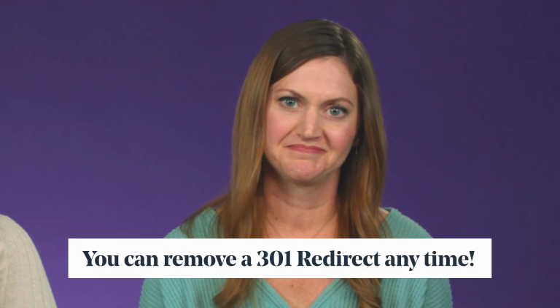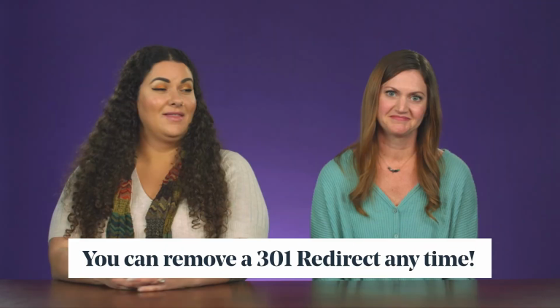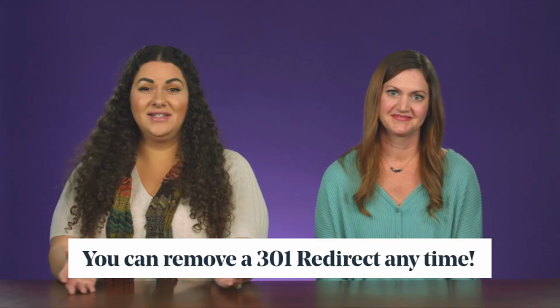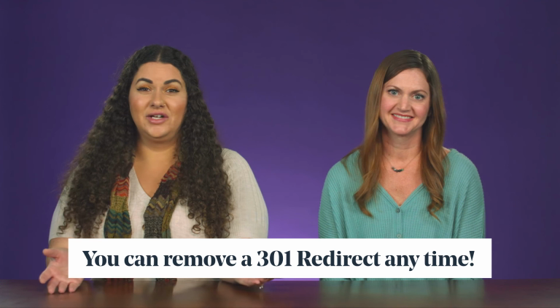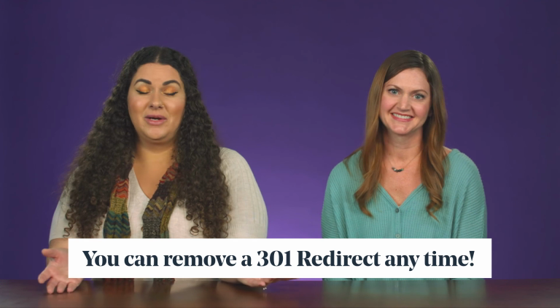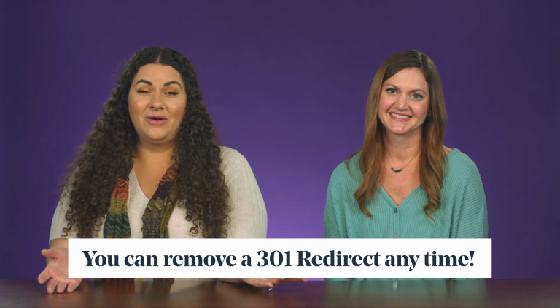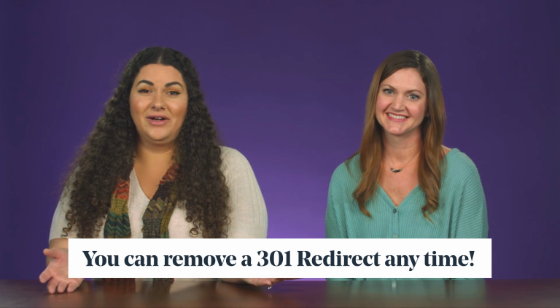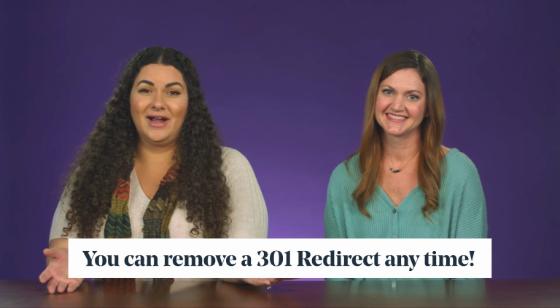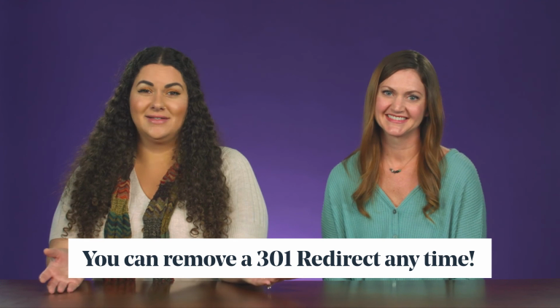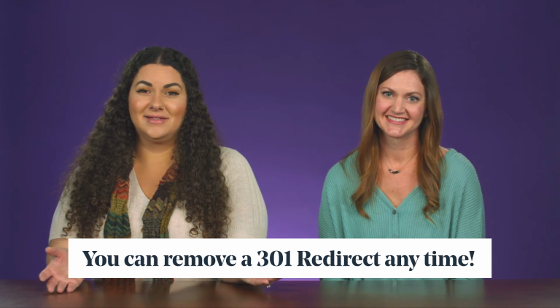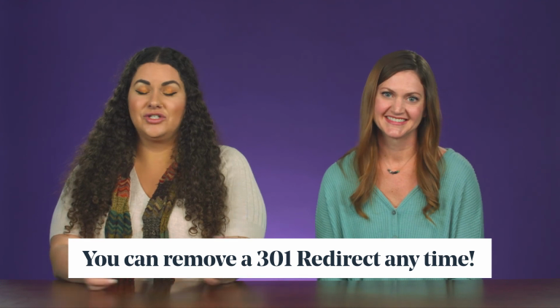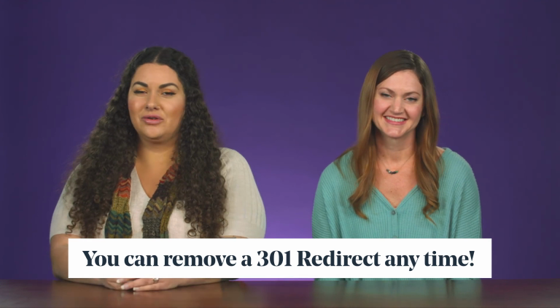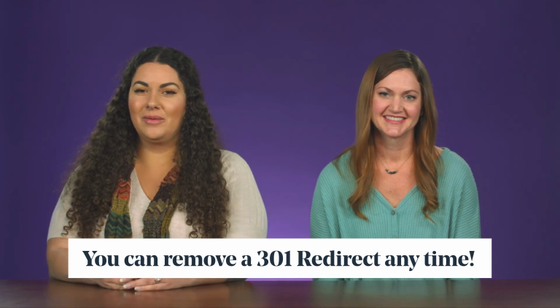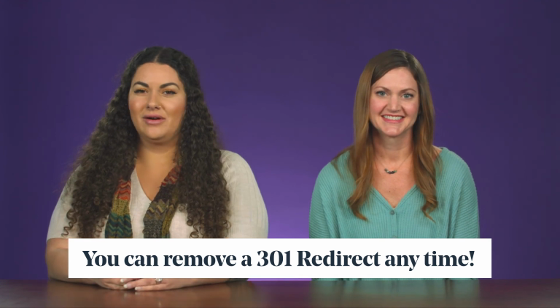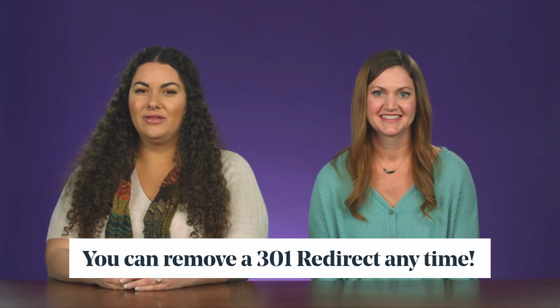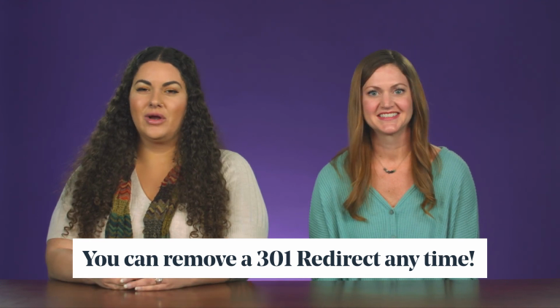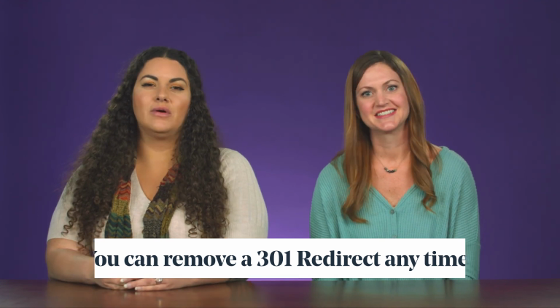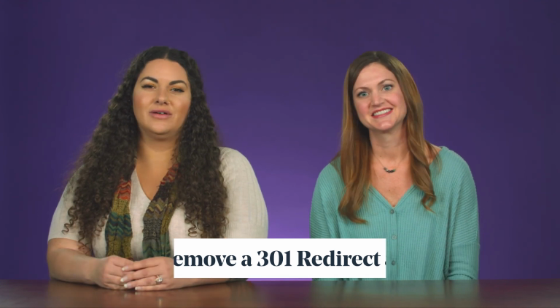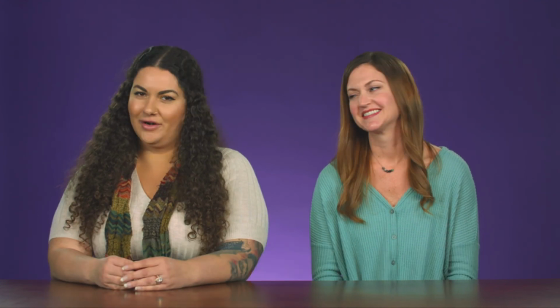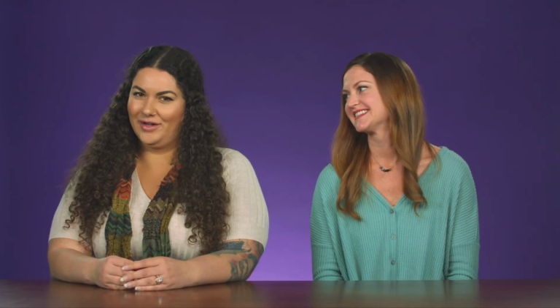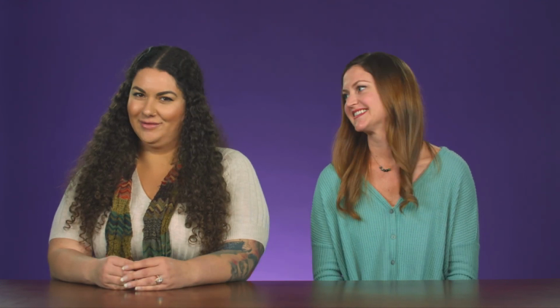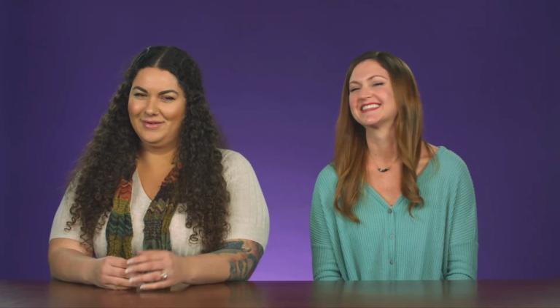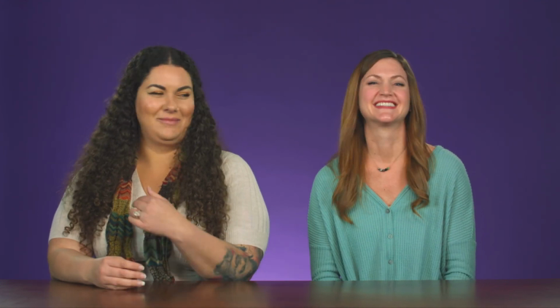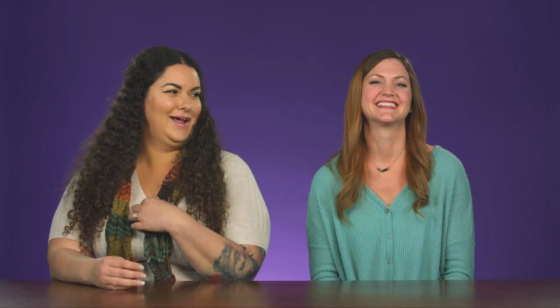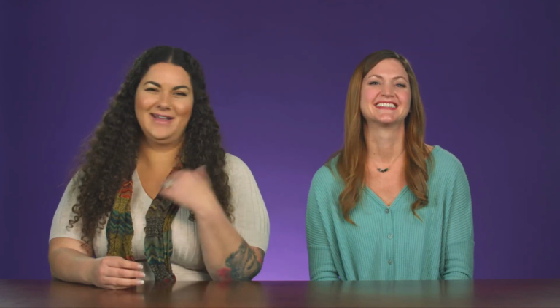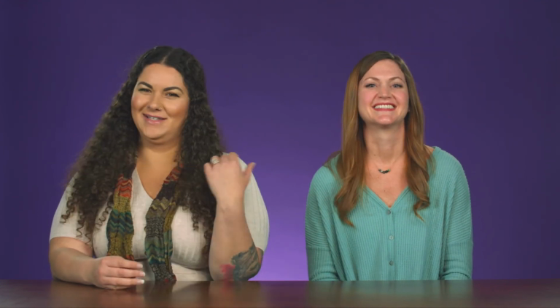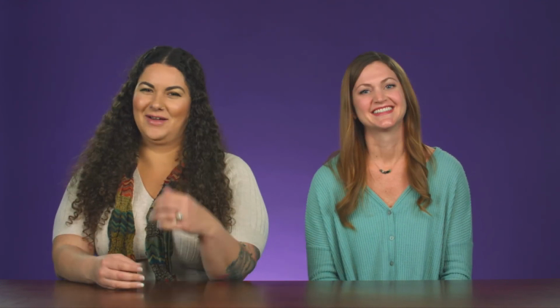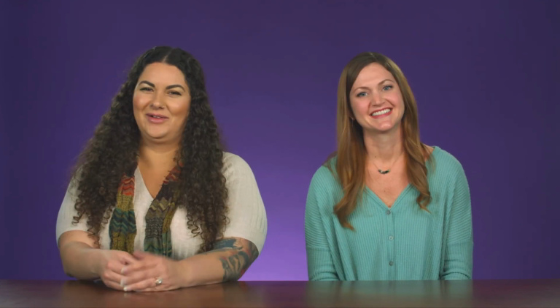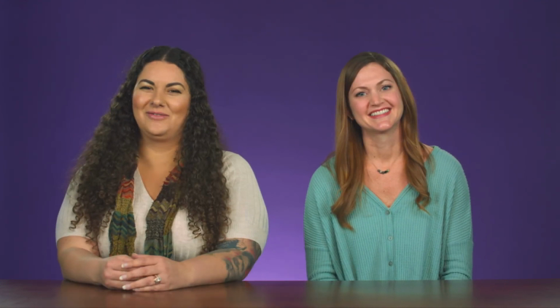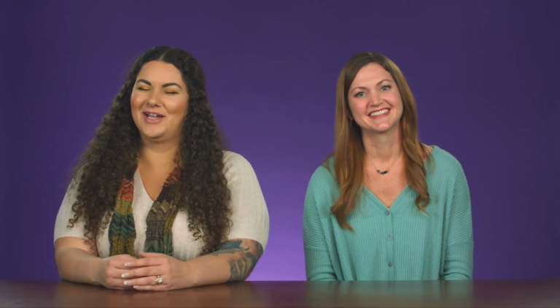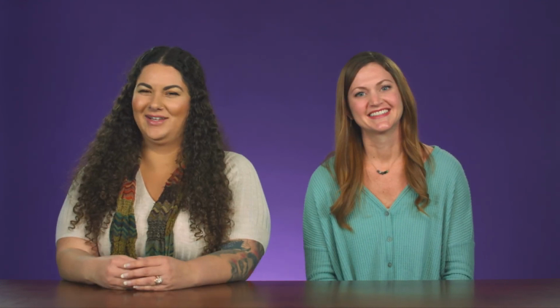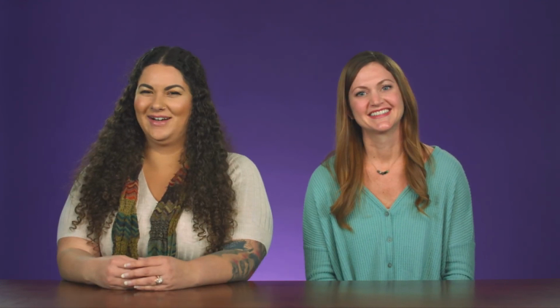And that's a little bit about redirects. Just remember: 301 will get her done. I'm Netta. That's Emily. We'll catch you later.